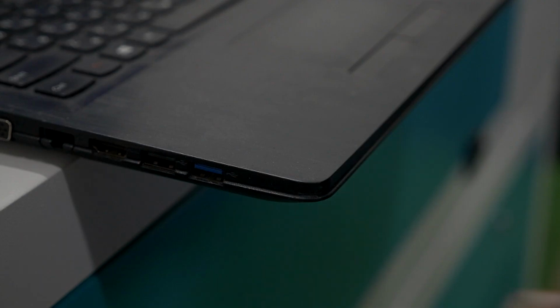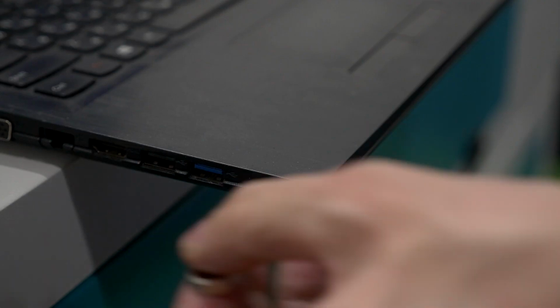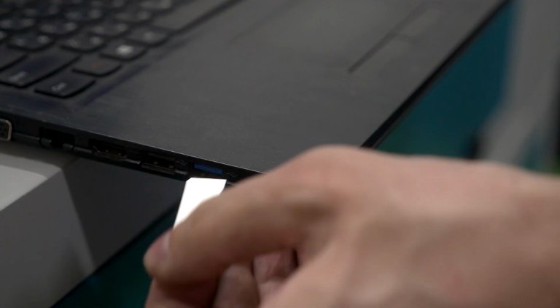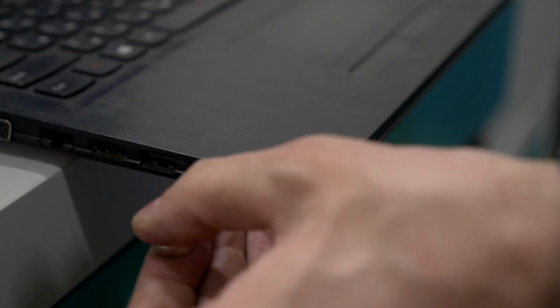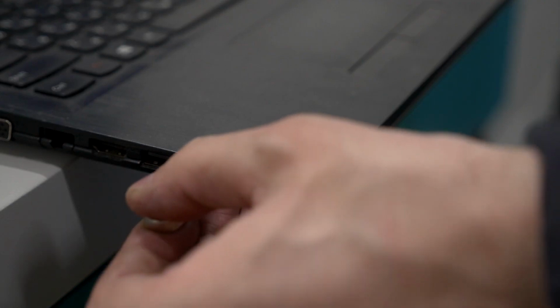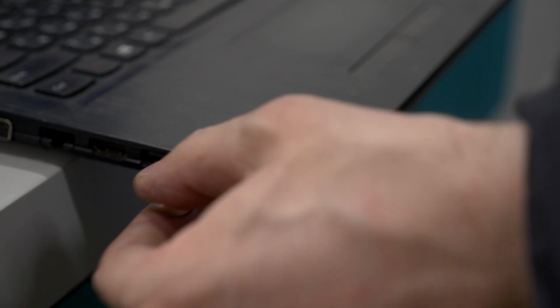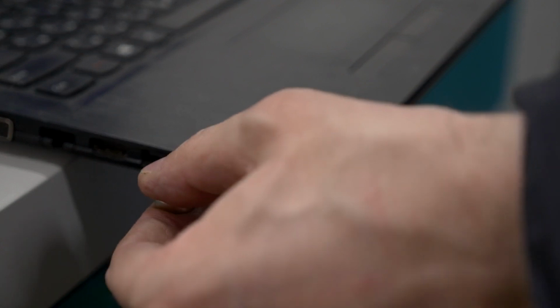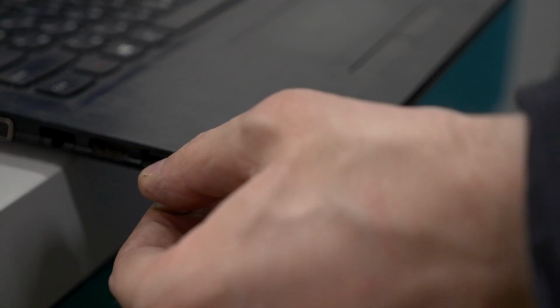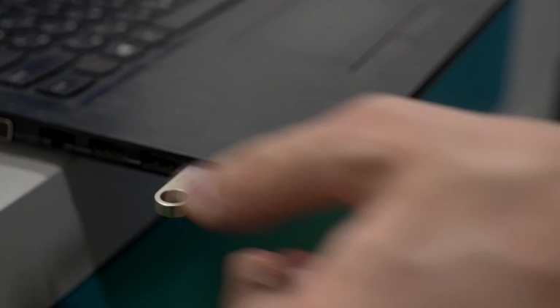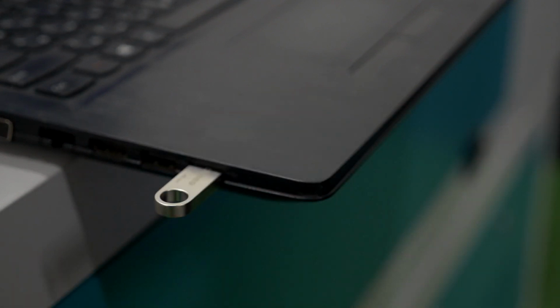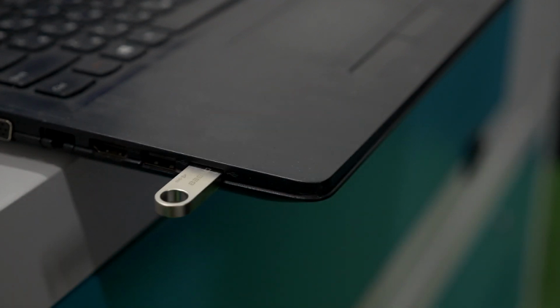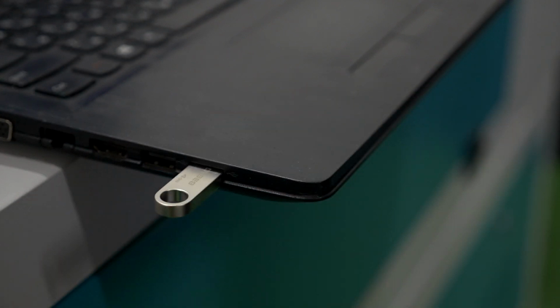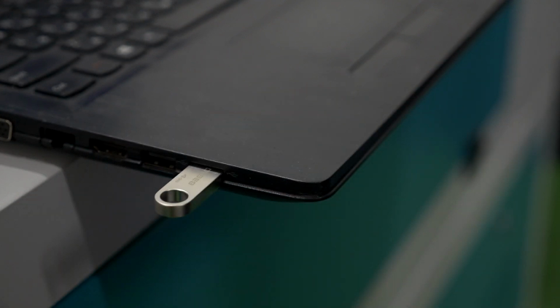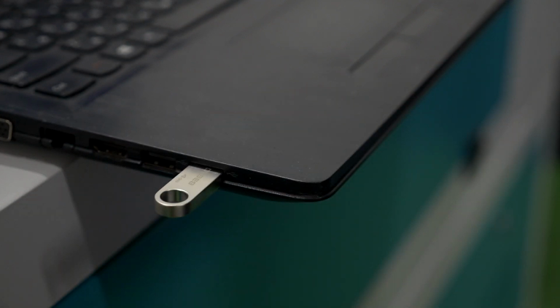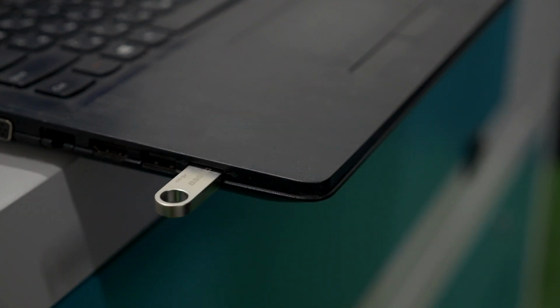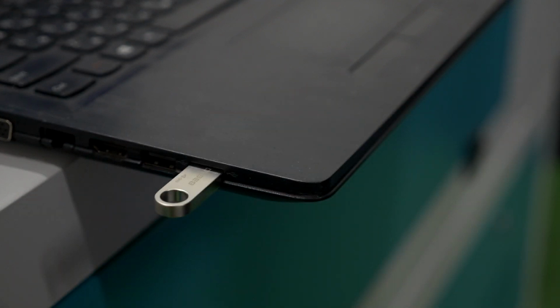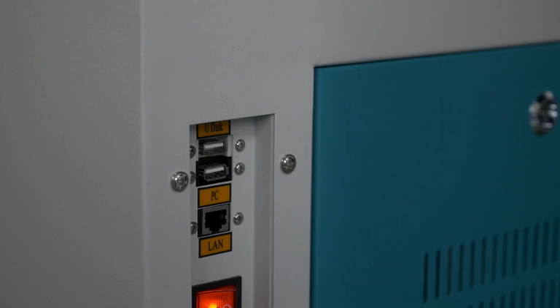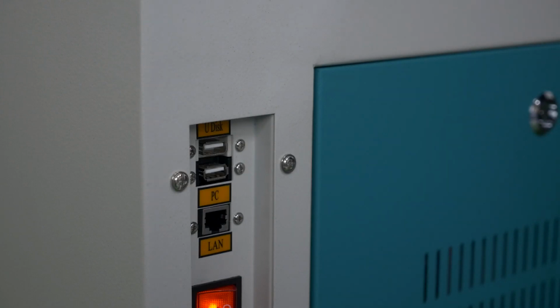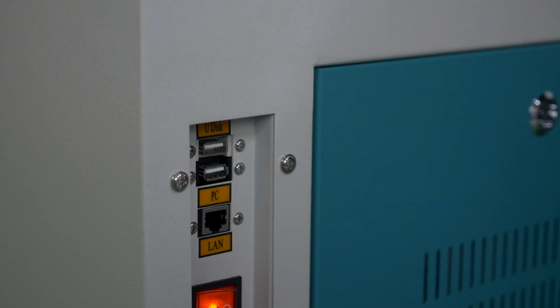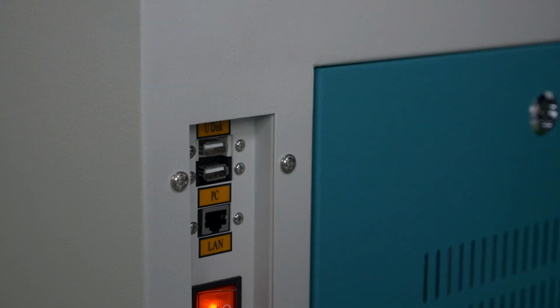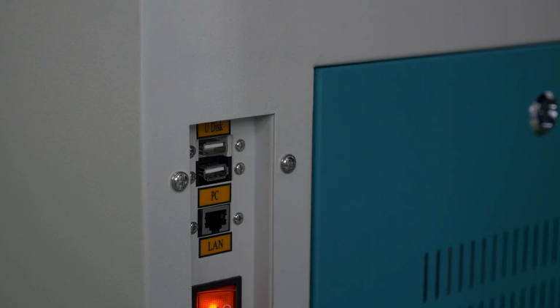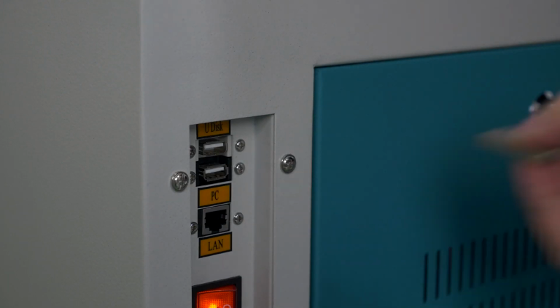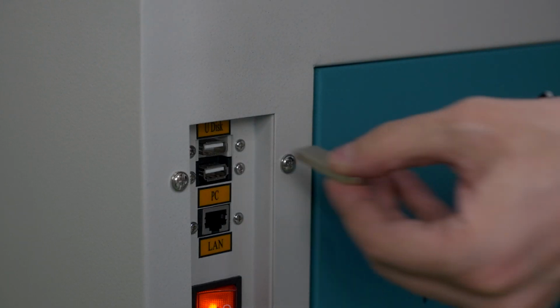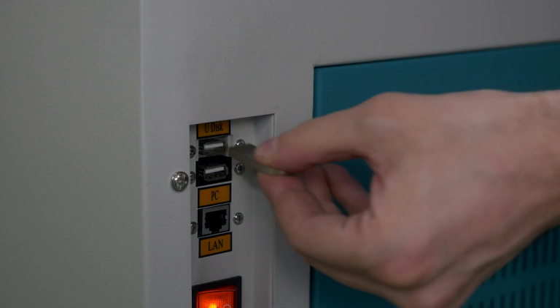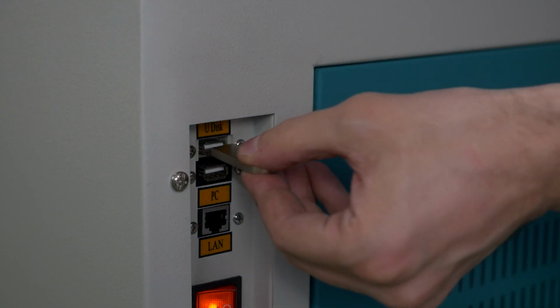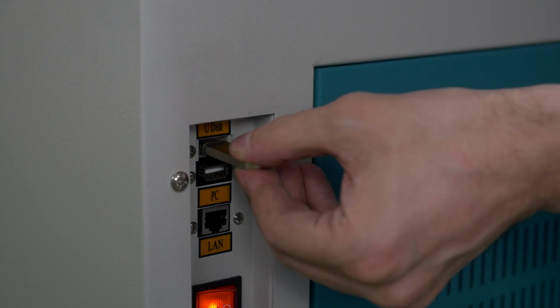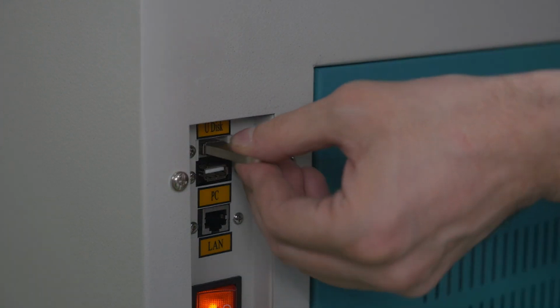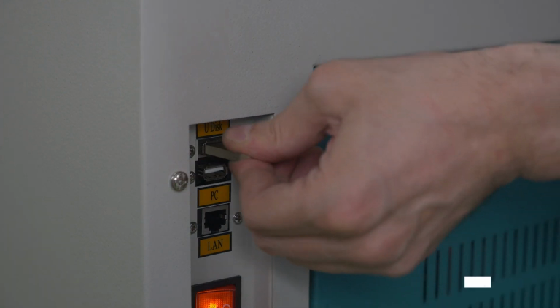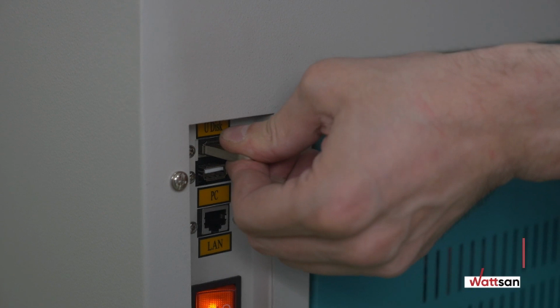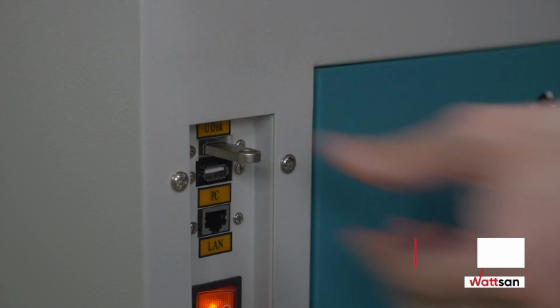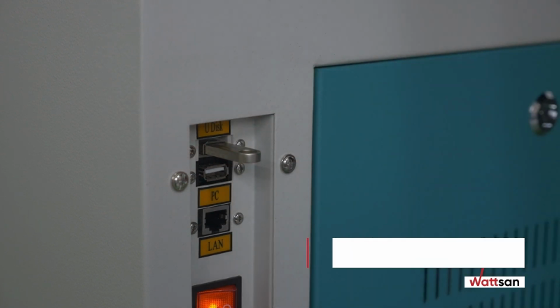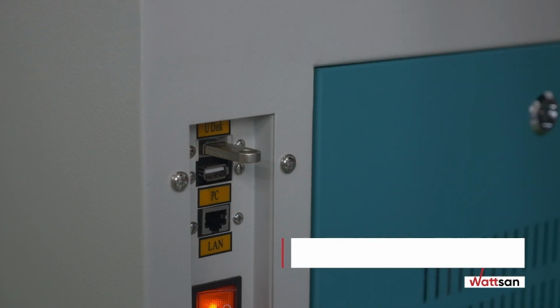Put the USB drive into your PC. Copy the RDWorks software and install it on your PC.